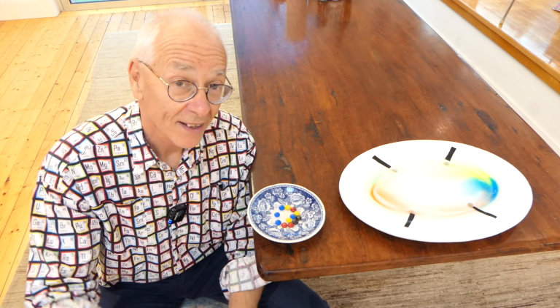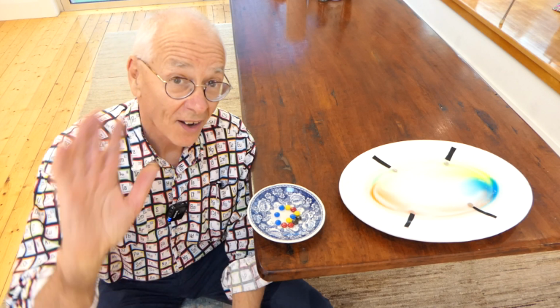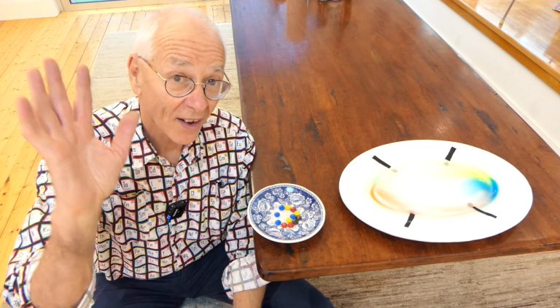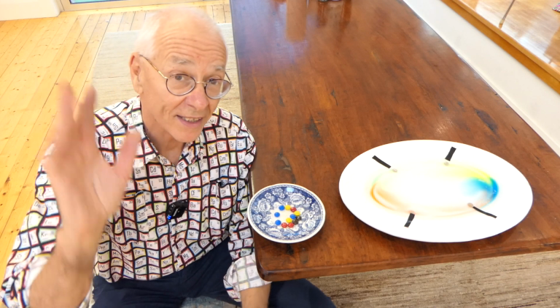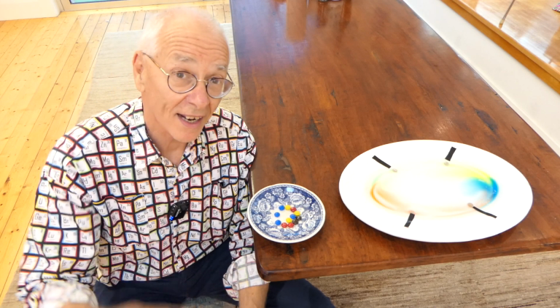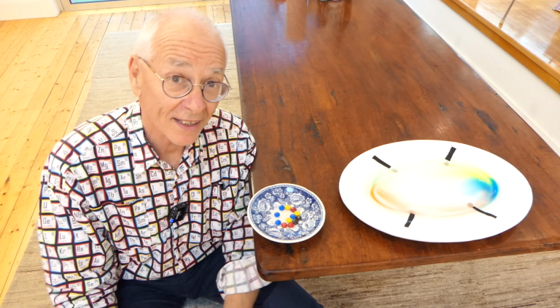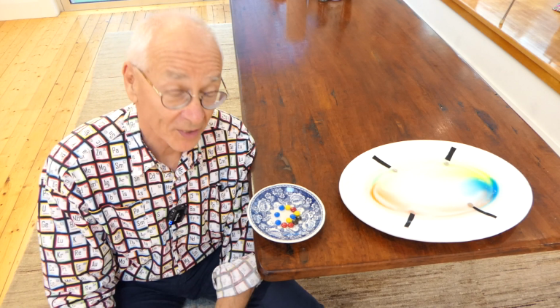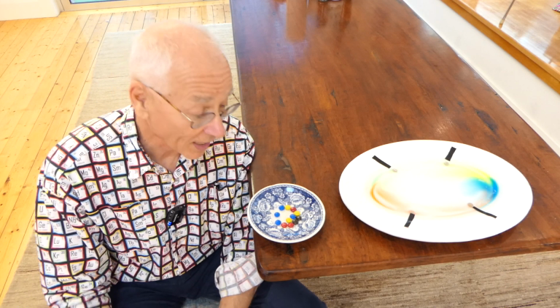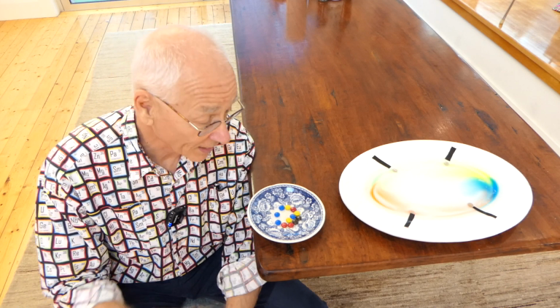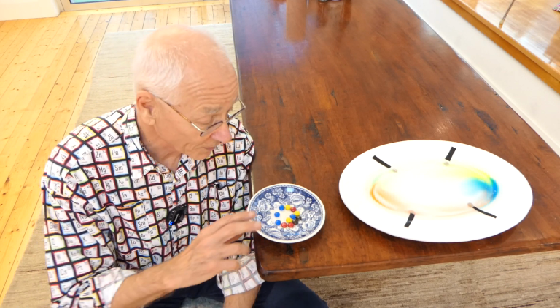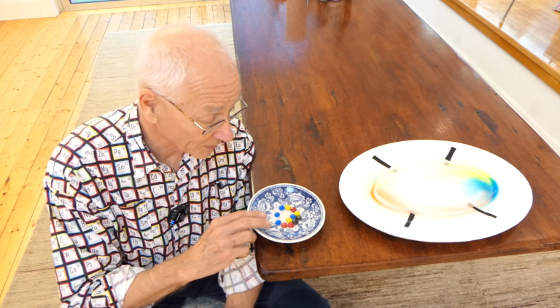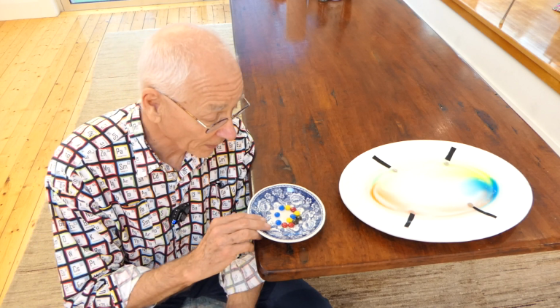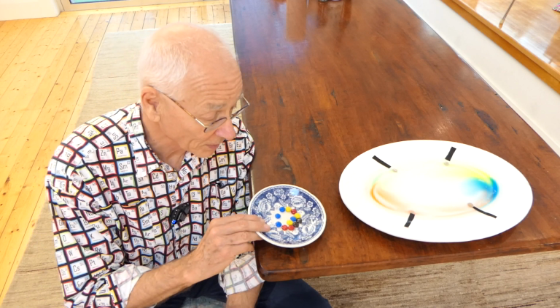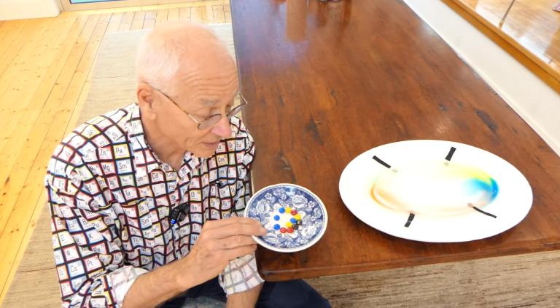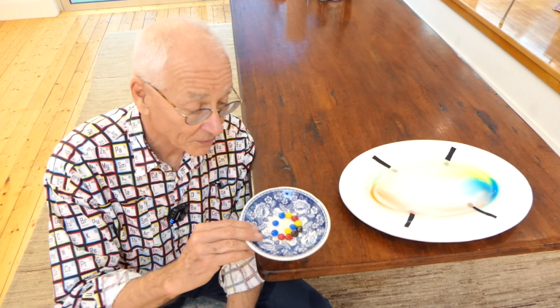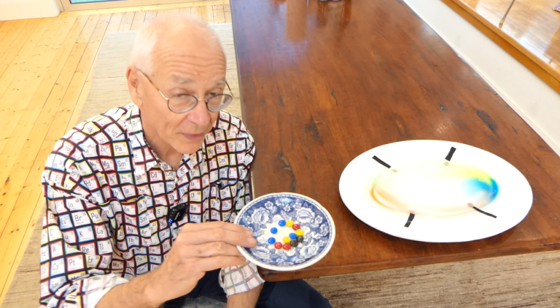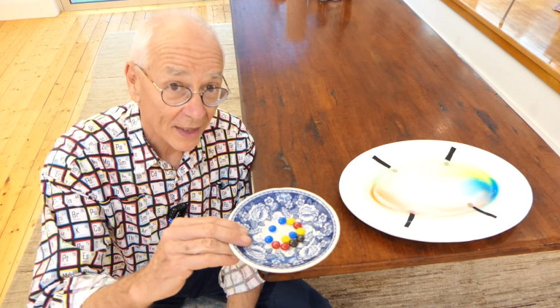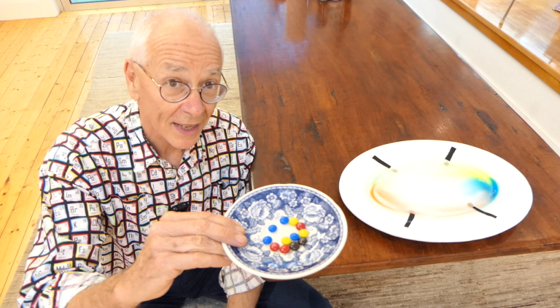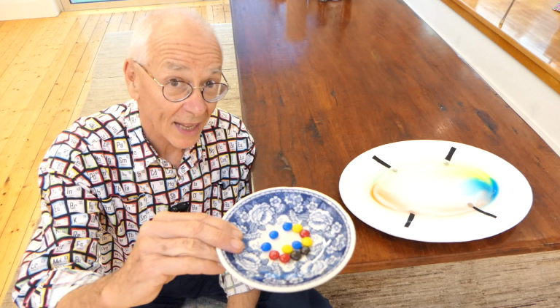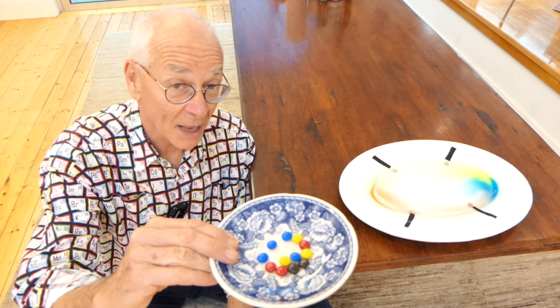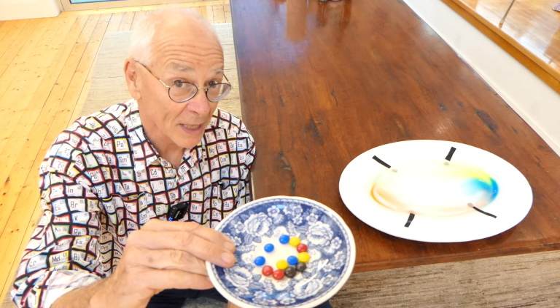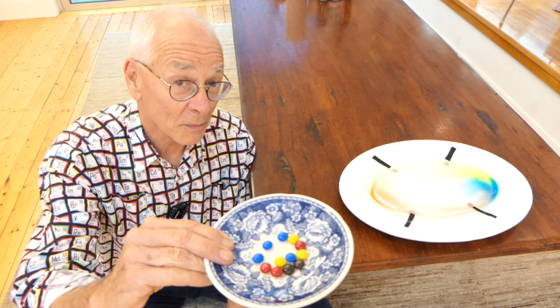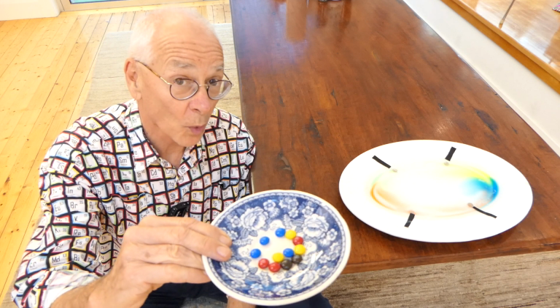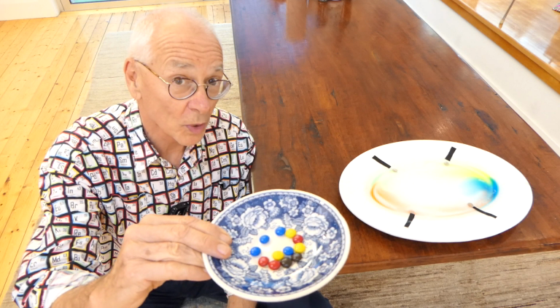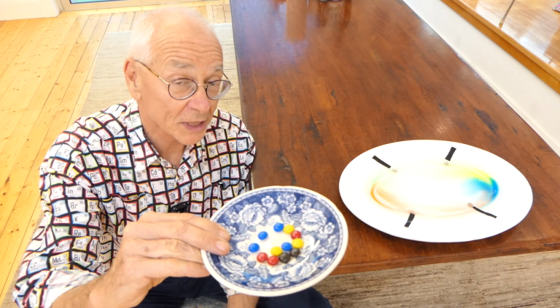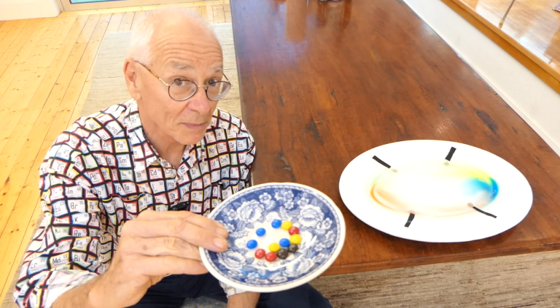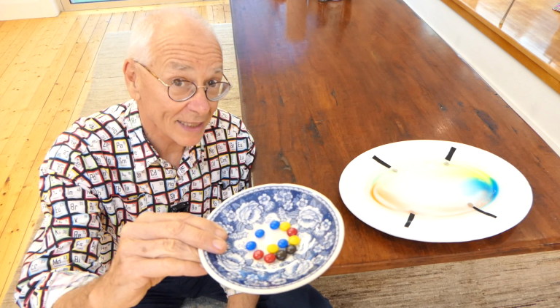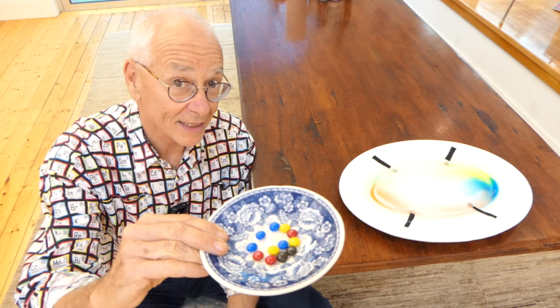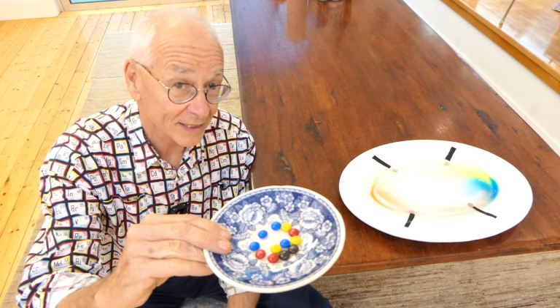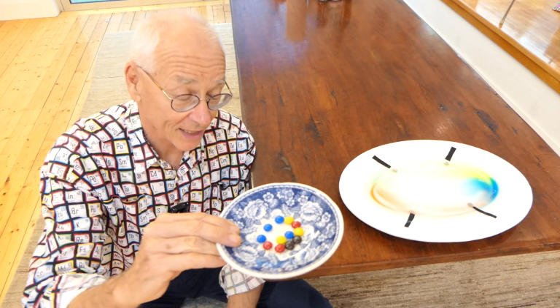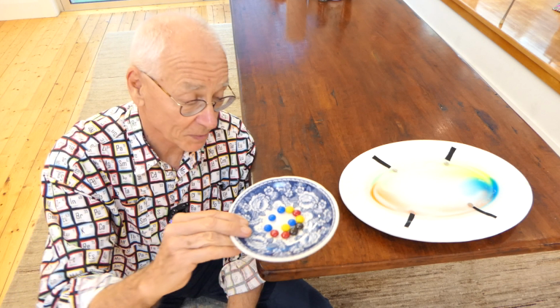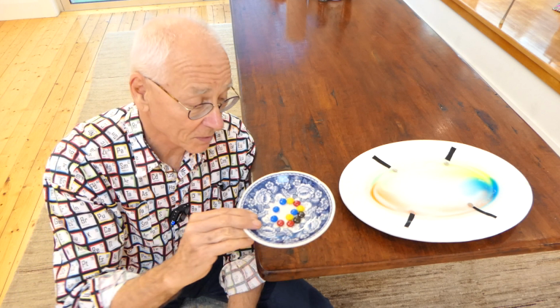Hi, G'day. Dr. Carl here with the fabulous M&M or Smarties experiment.